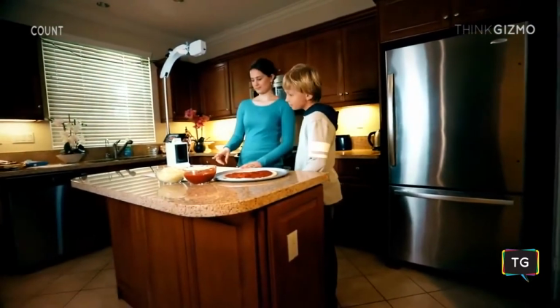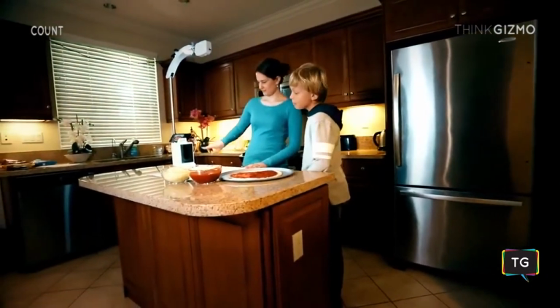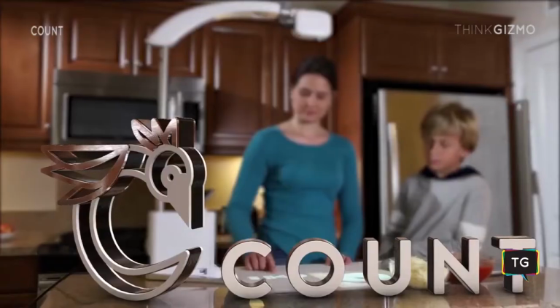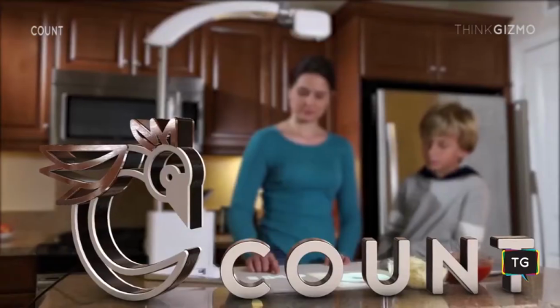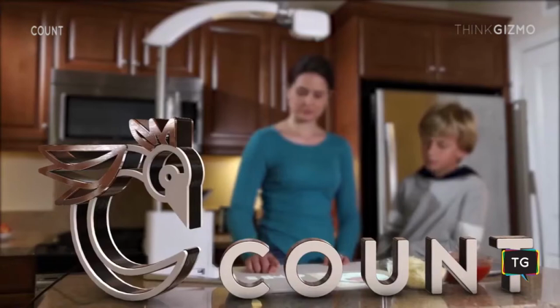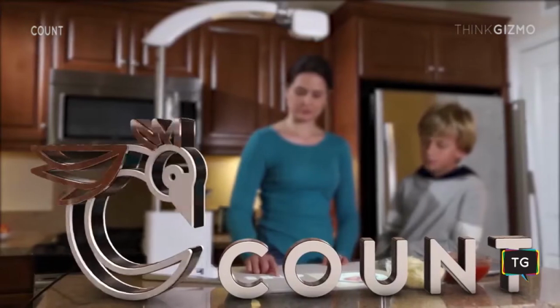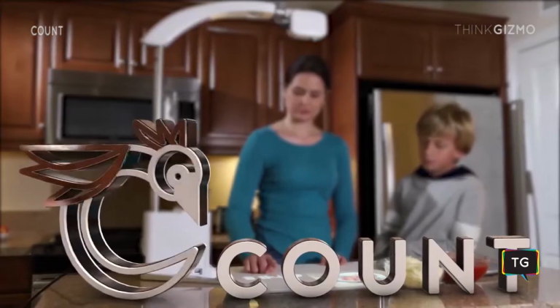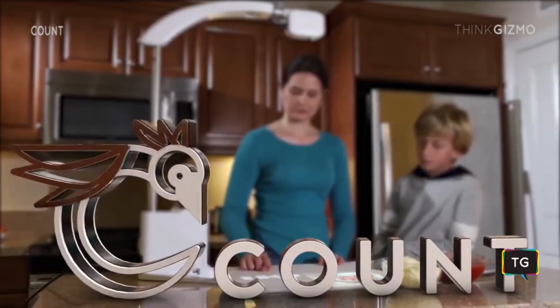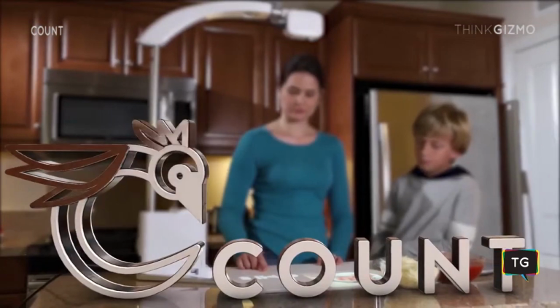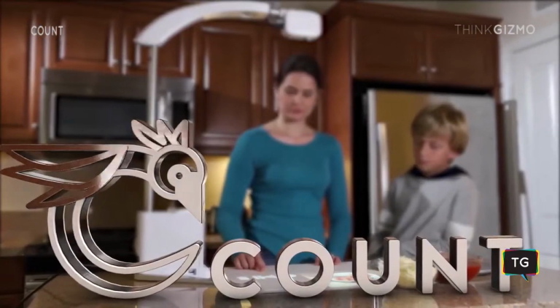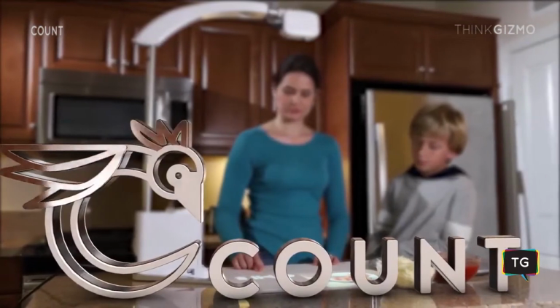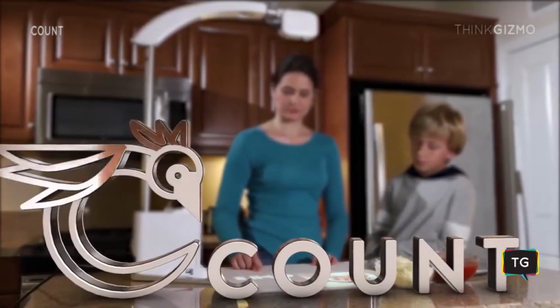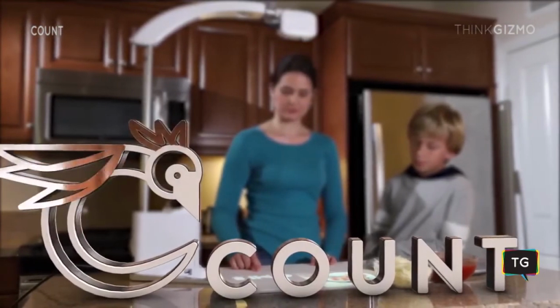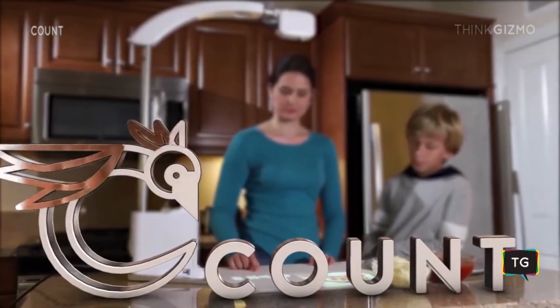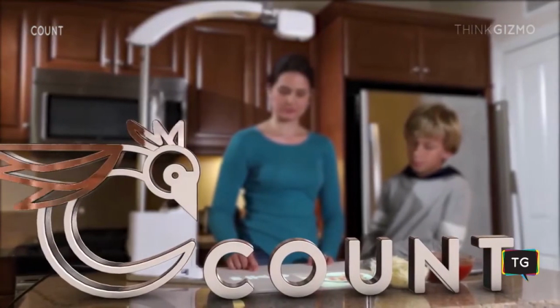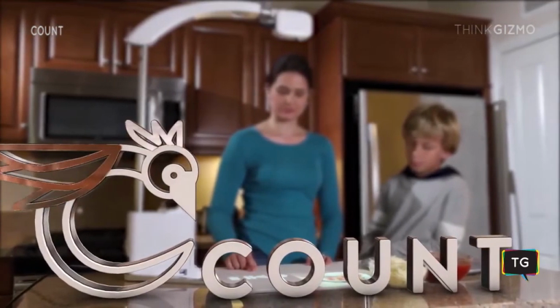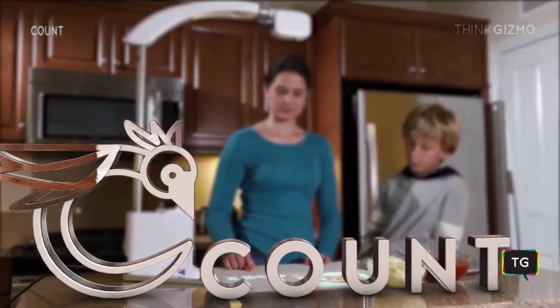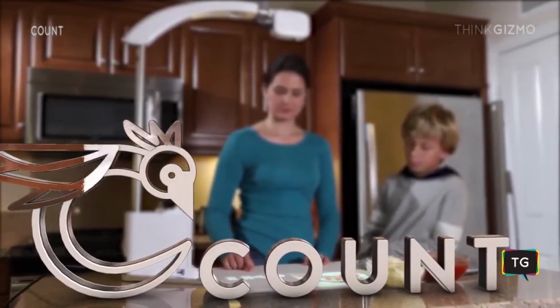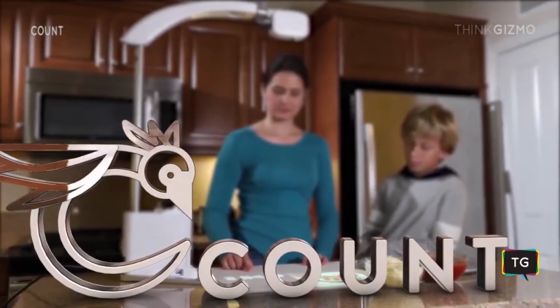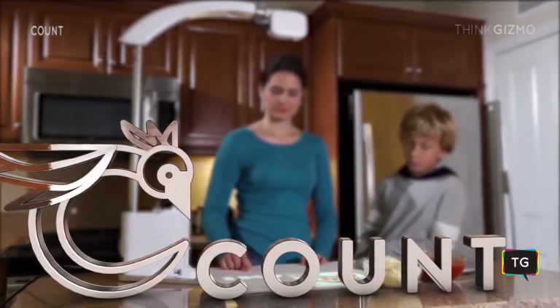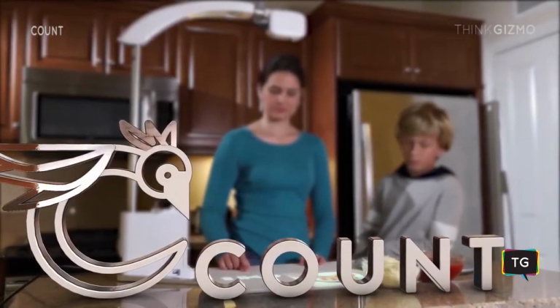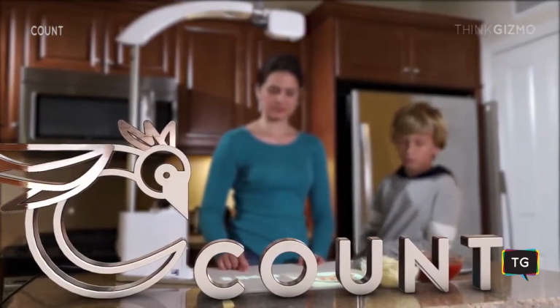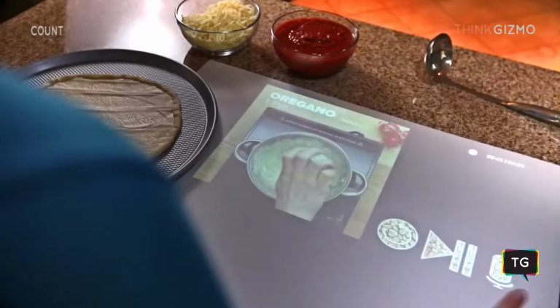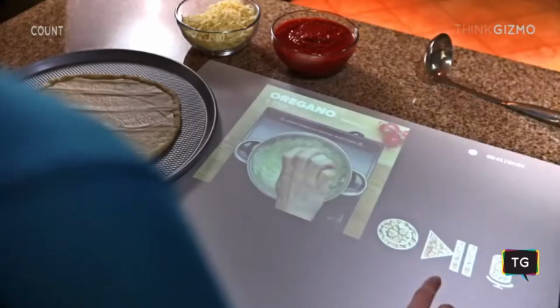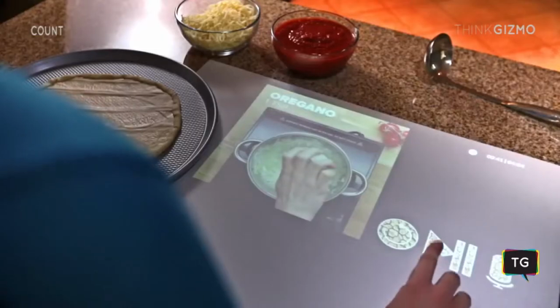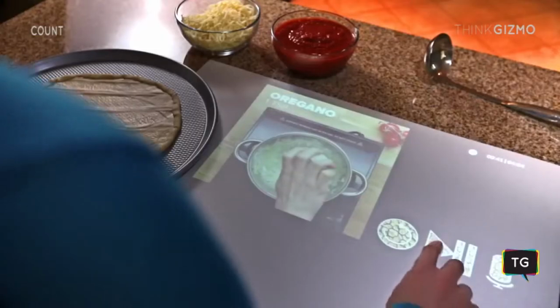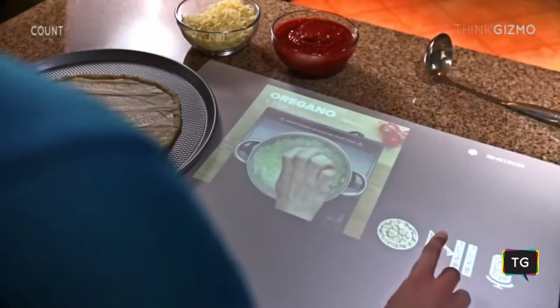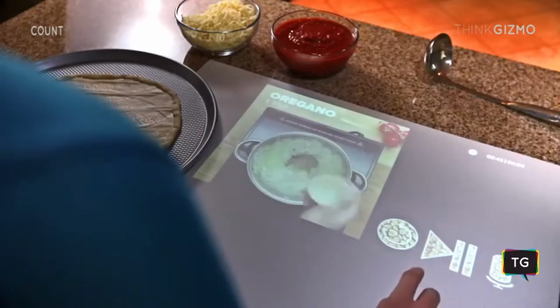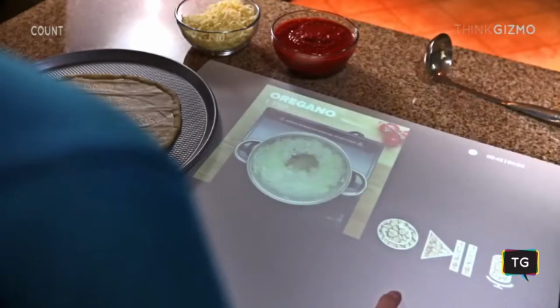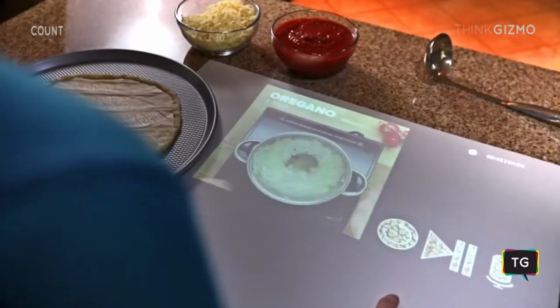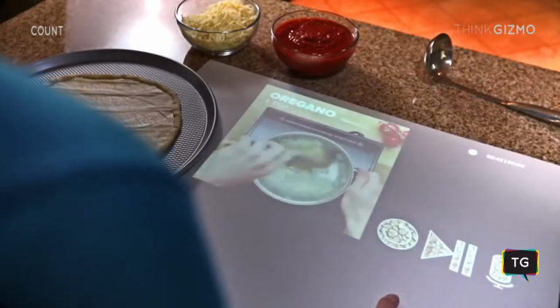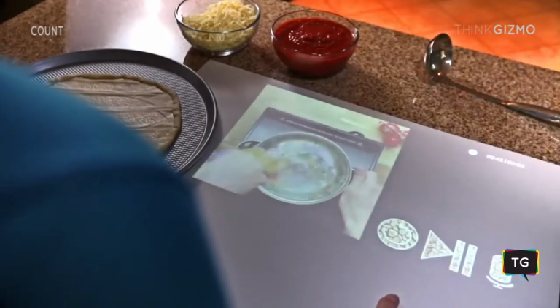This is Count, a smart projector that gives your small screen a bigger canvas.